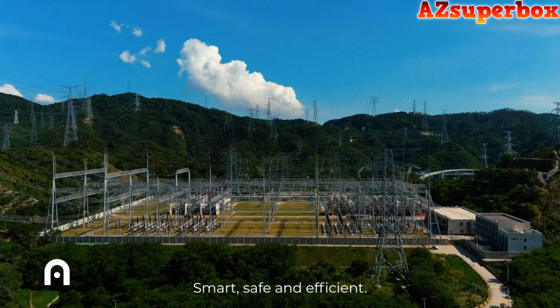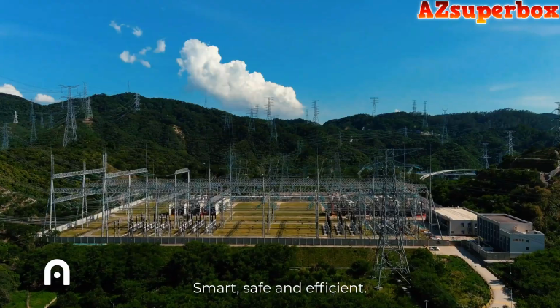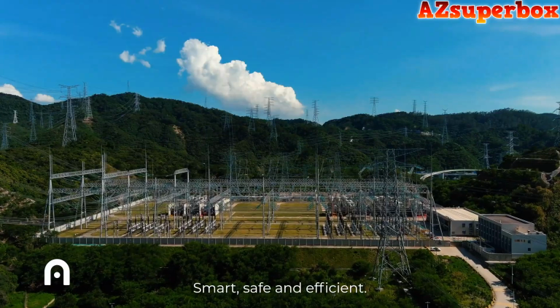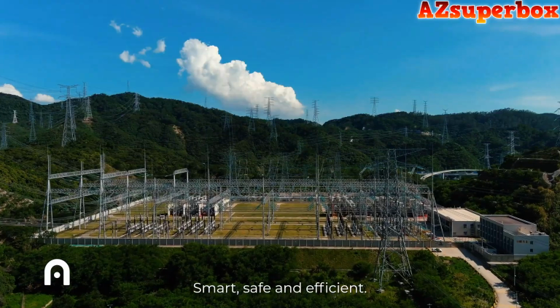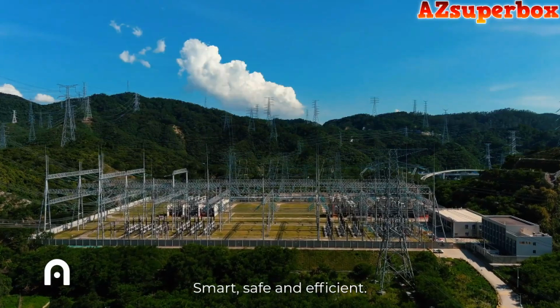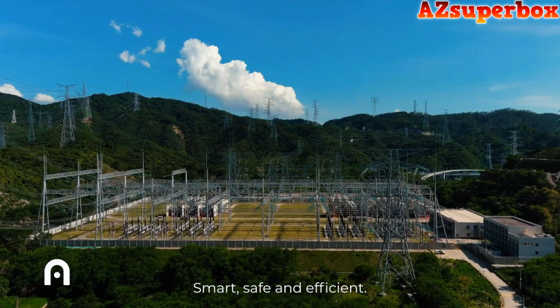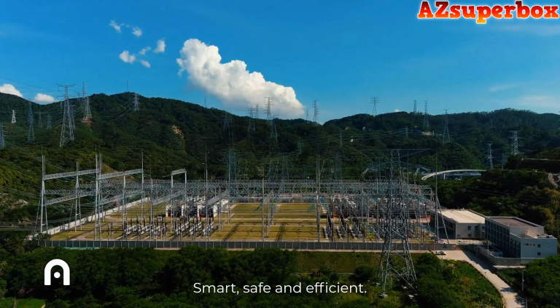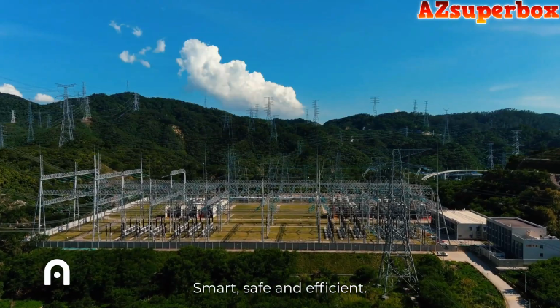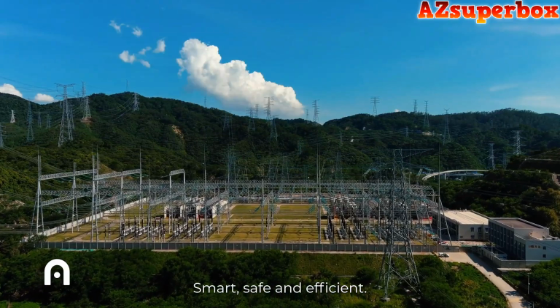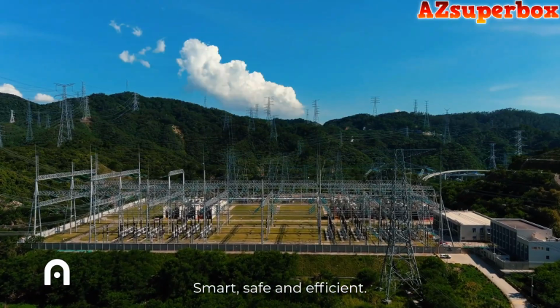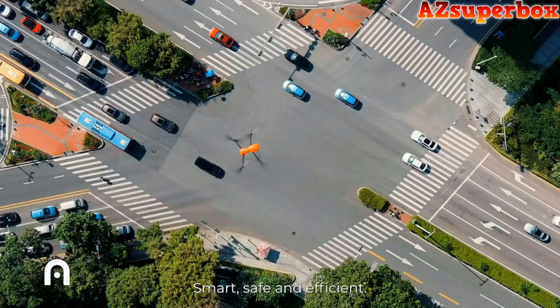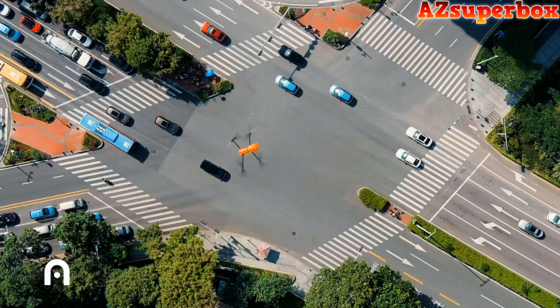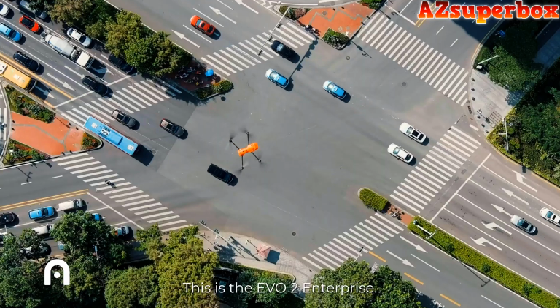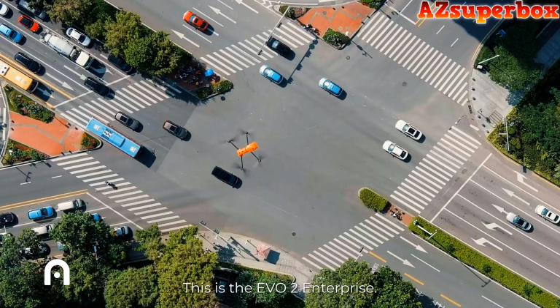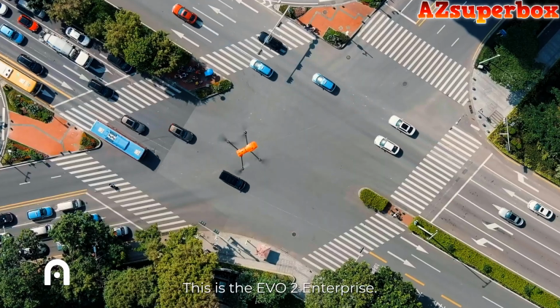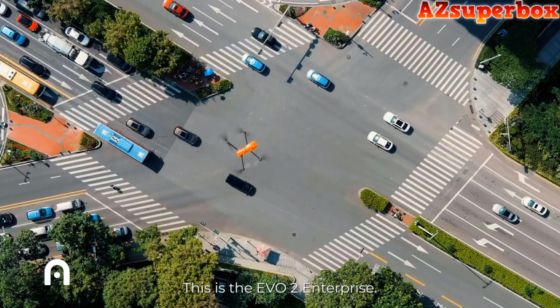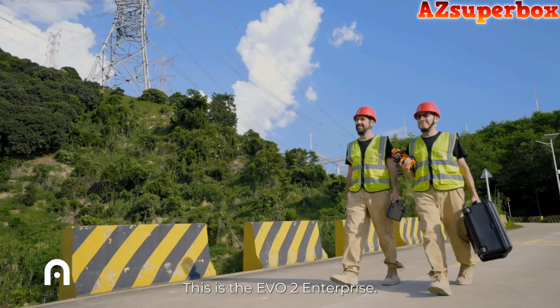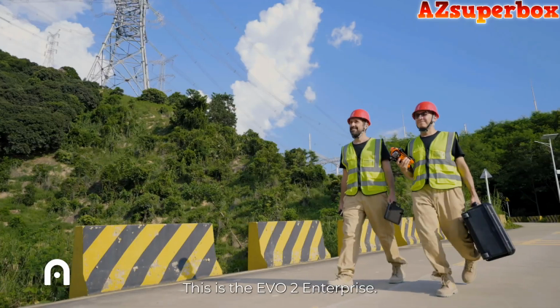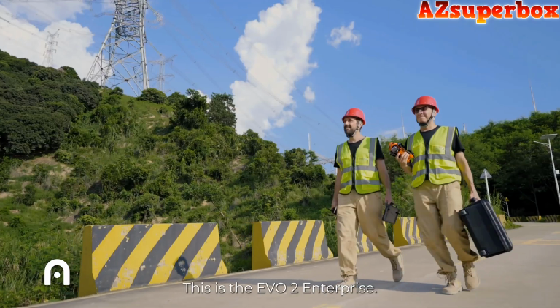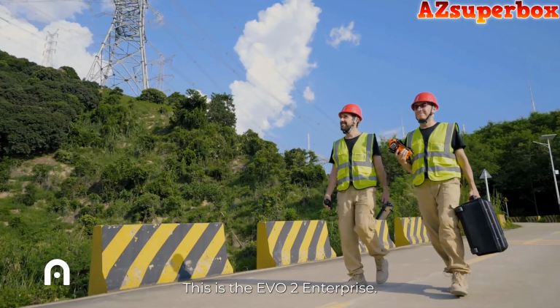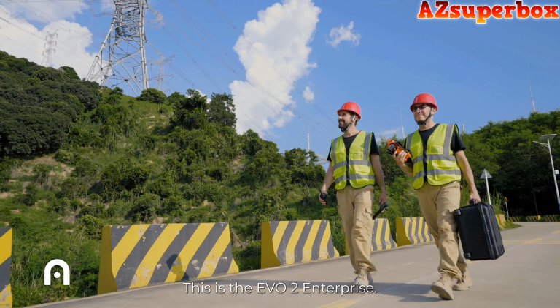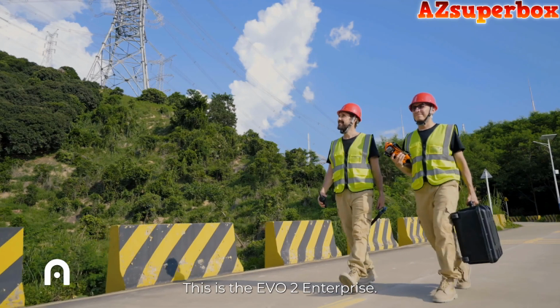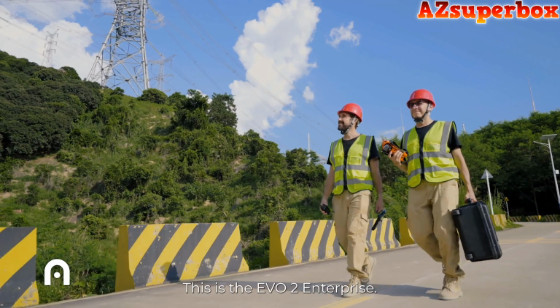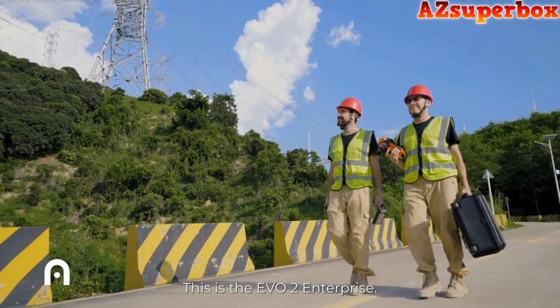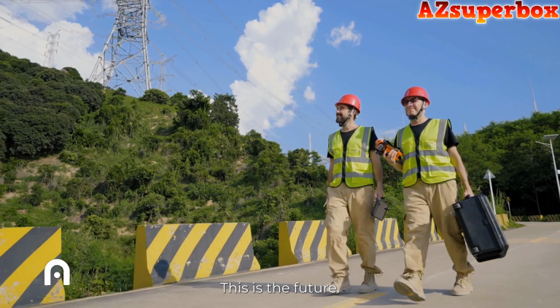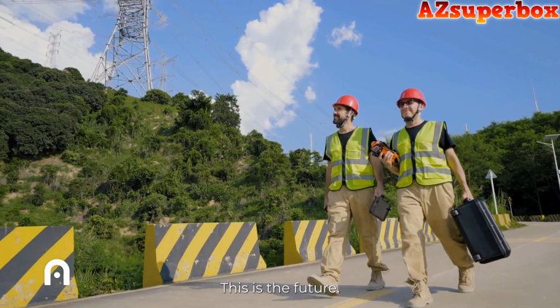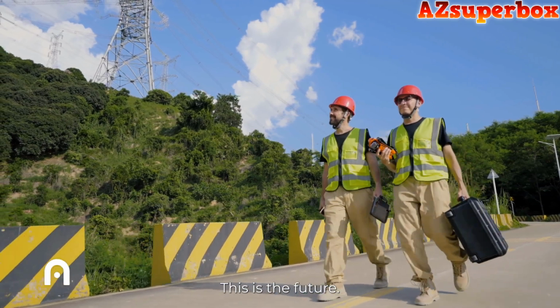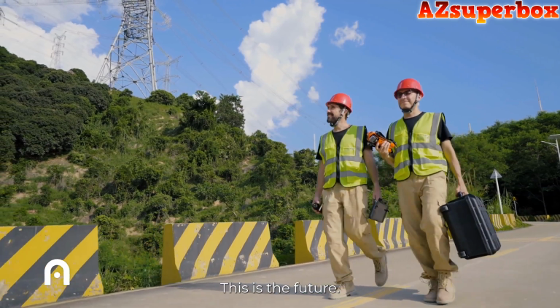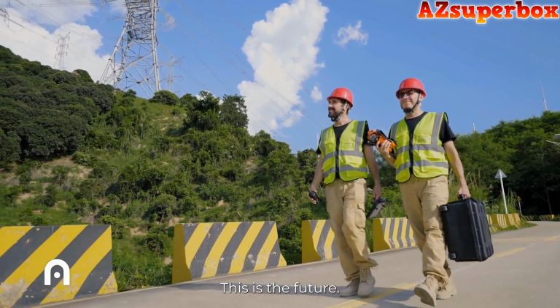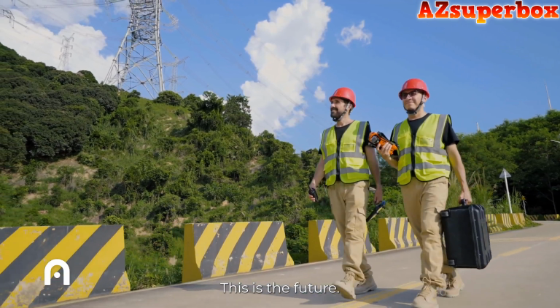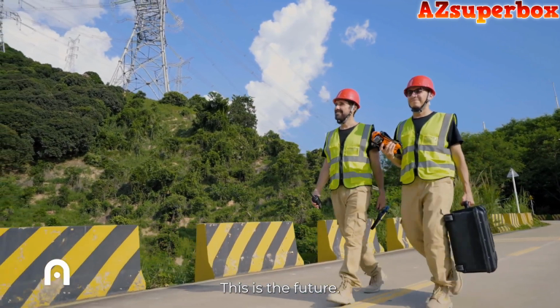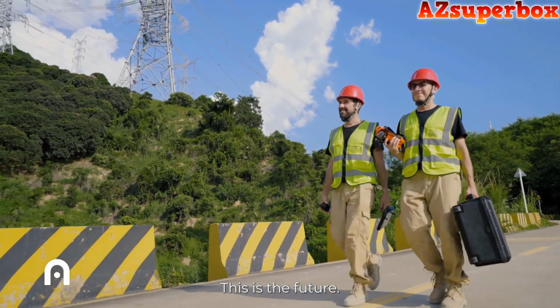Smart, safe, and efficient — this is the Evo 2 Enterprise. This is the future.